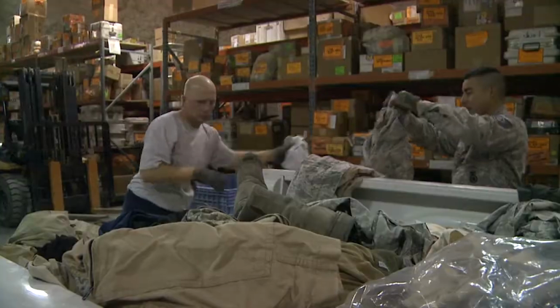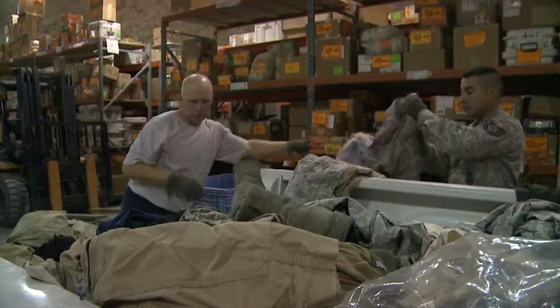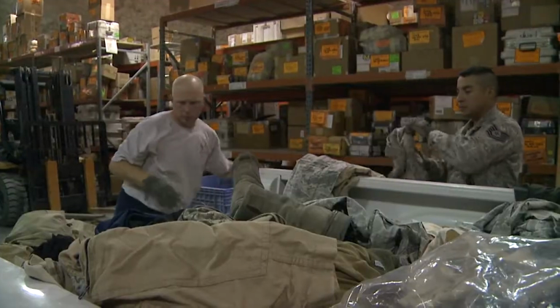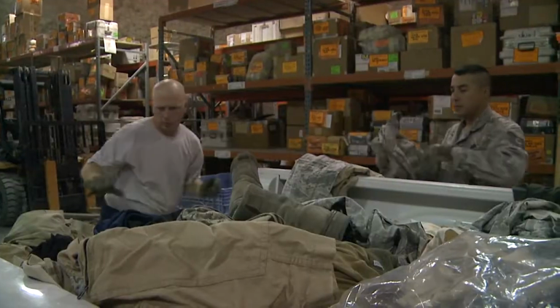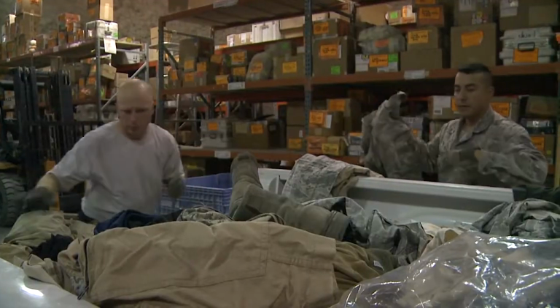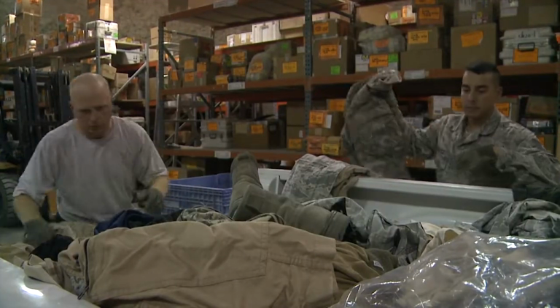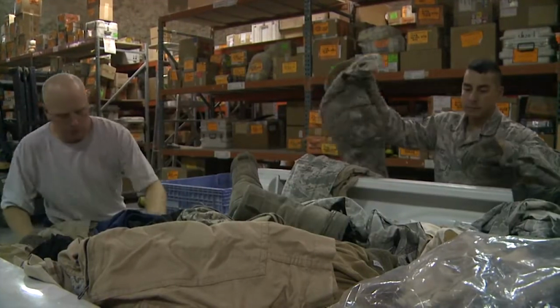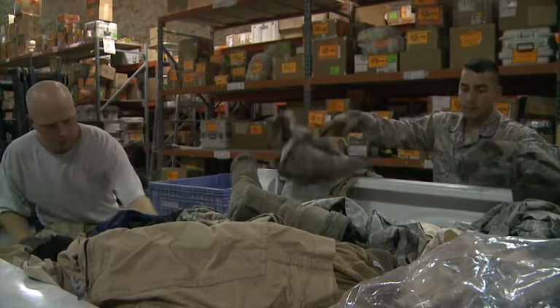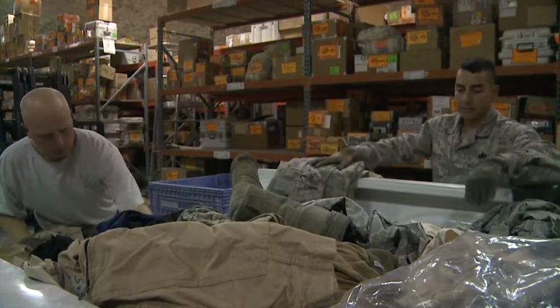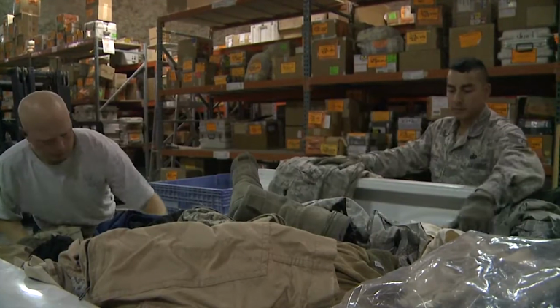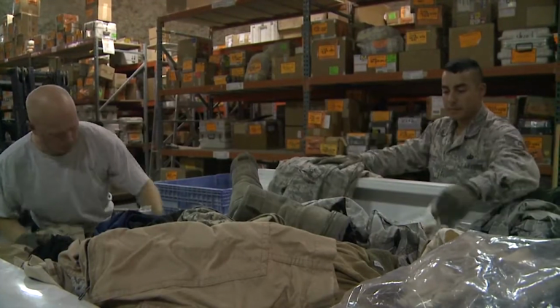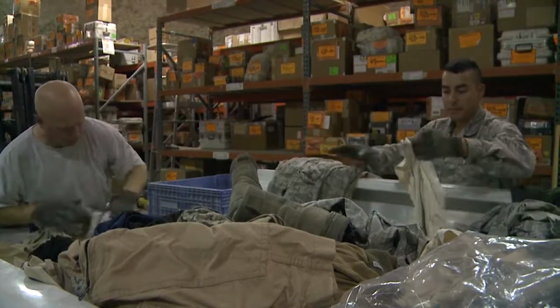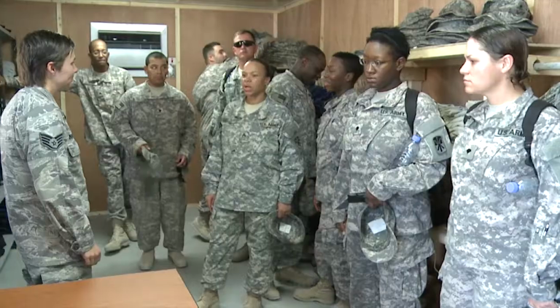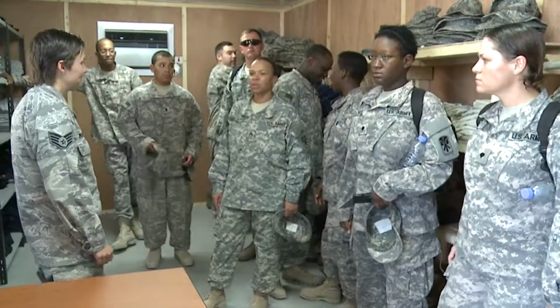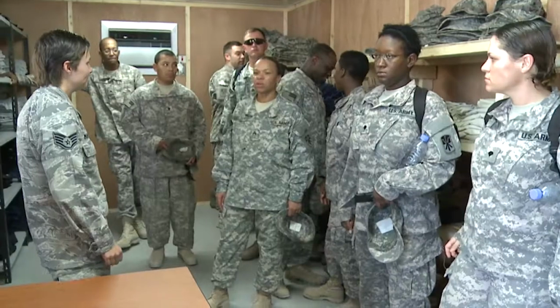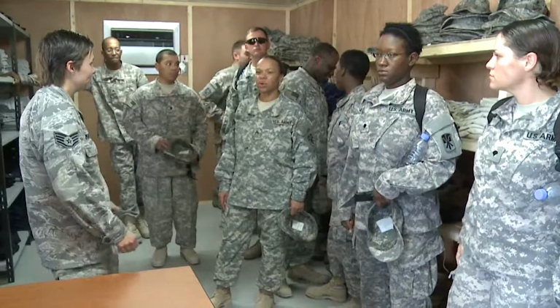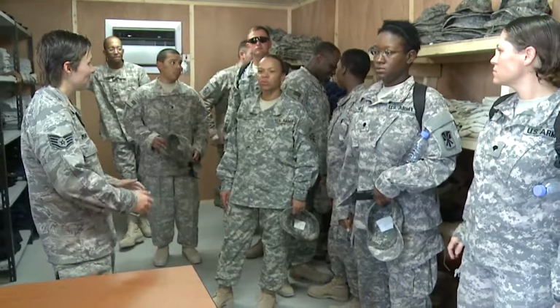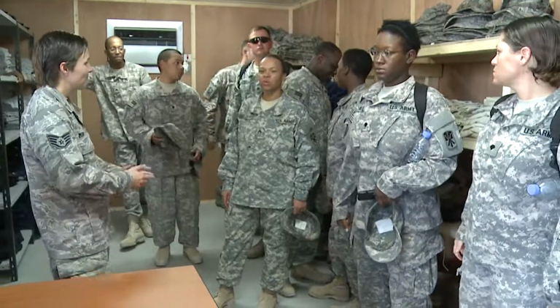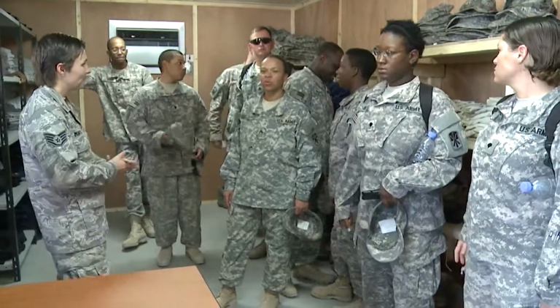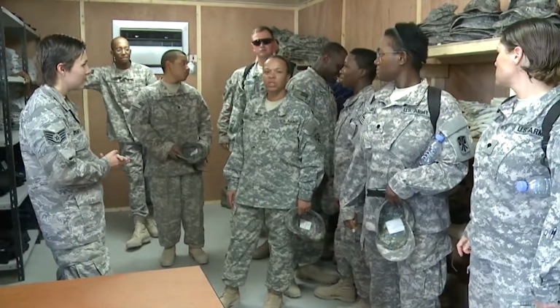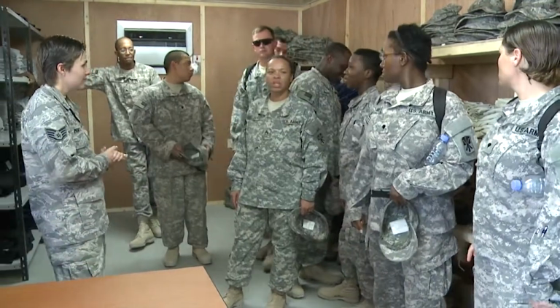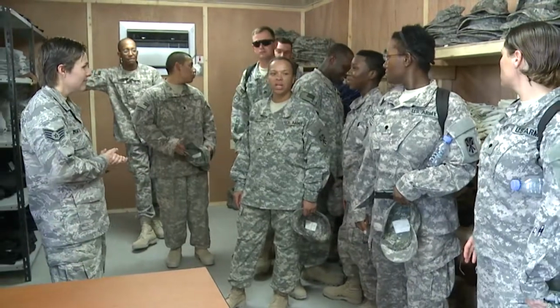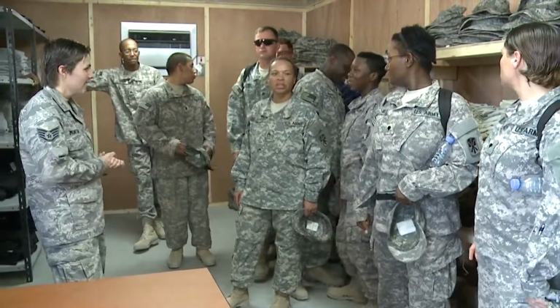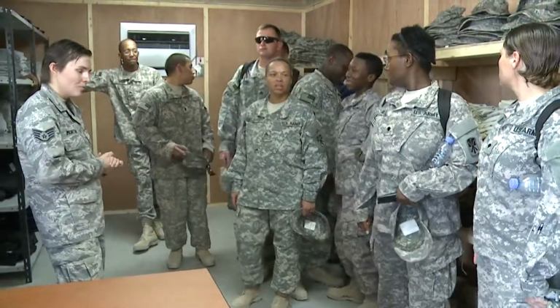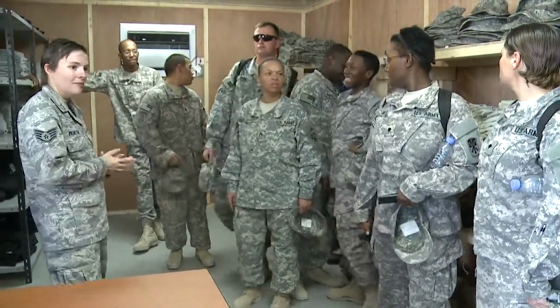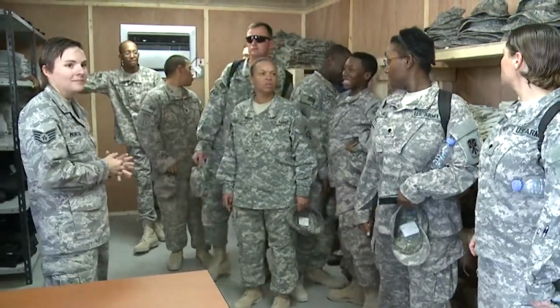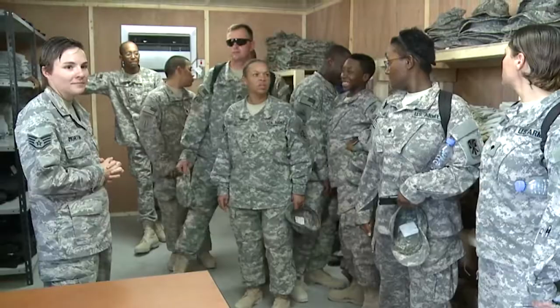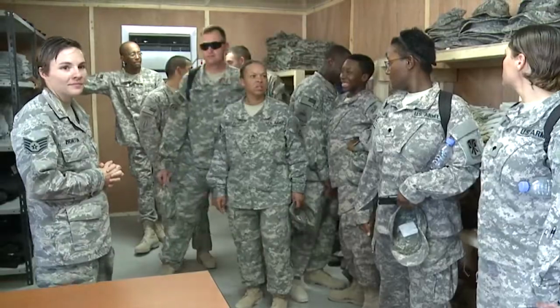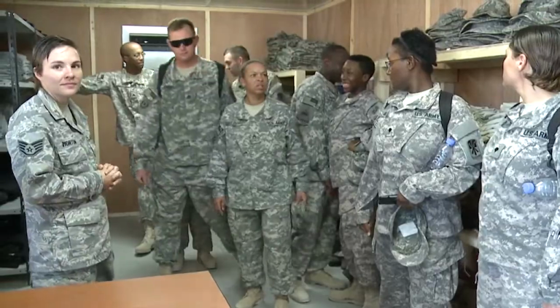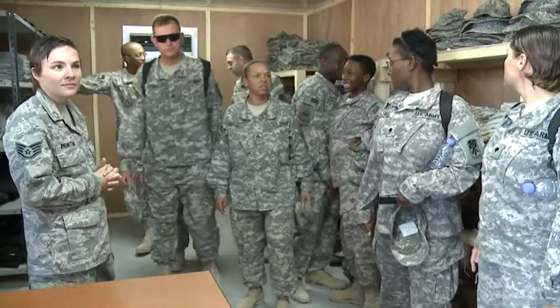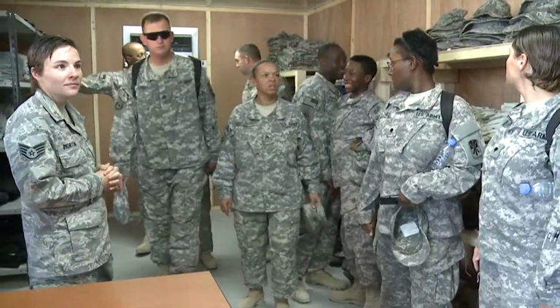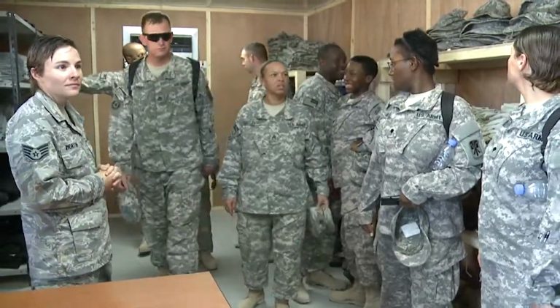And keep everyone safe in the process. For the 379th Air Expeditionary Wing, I'm Master Sergeant Ryan Cruz.